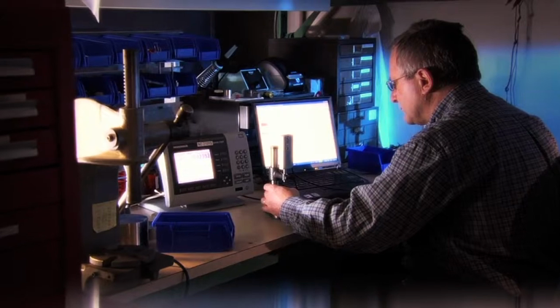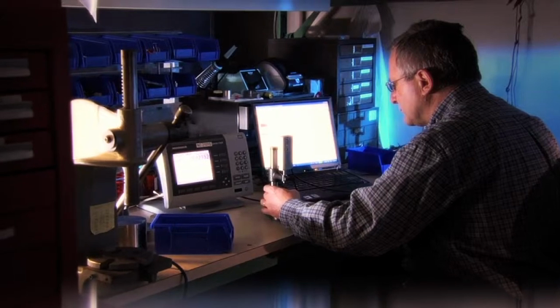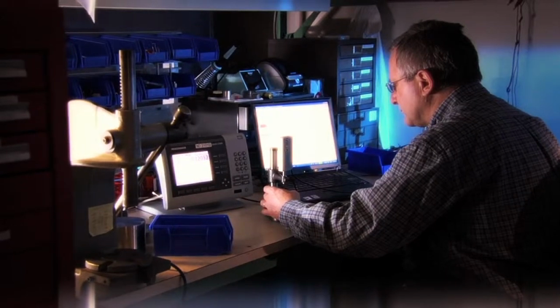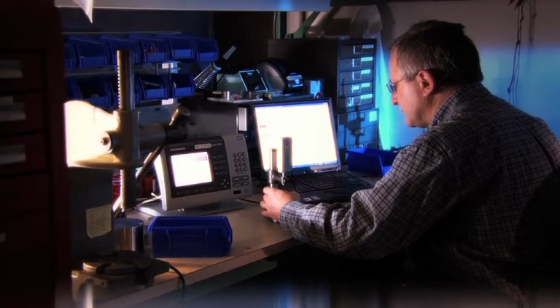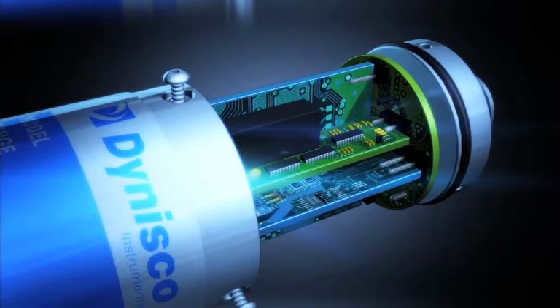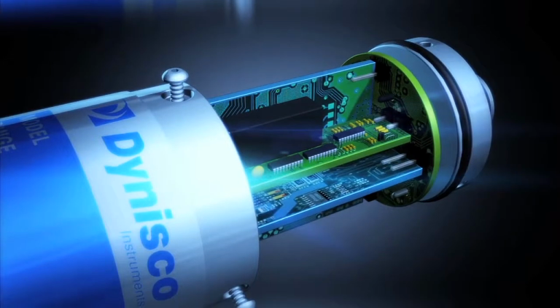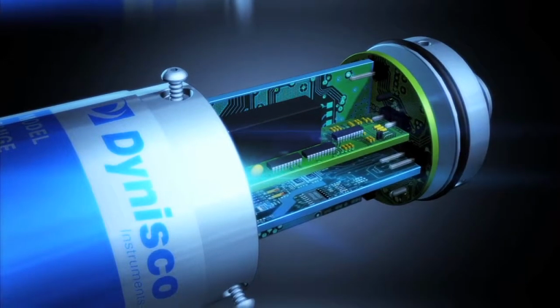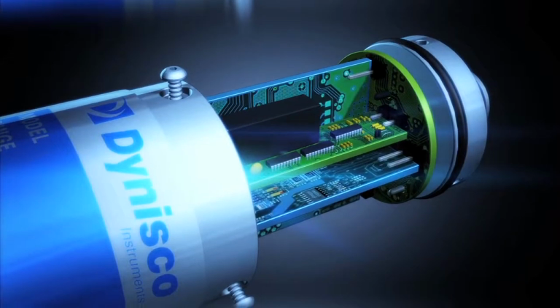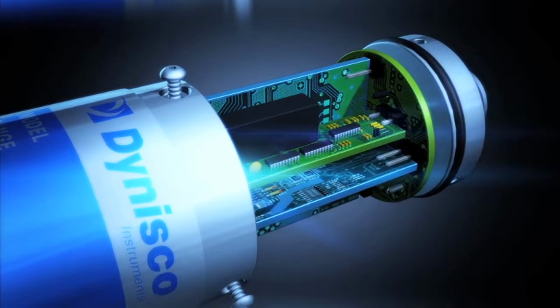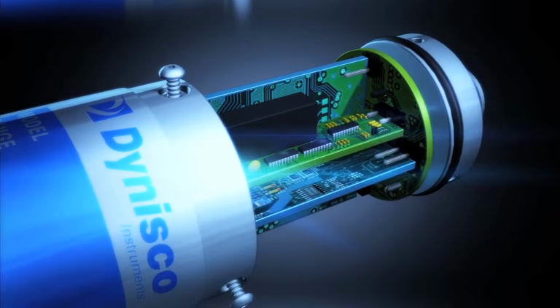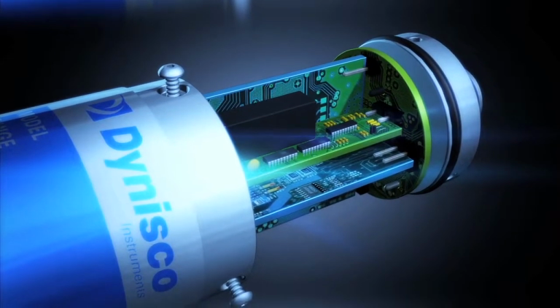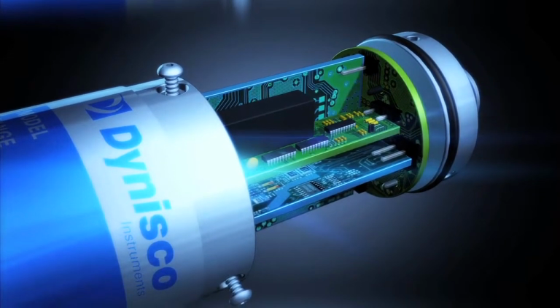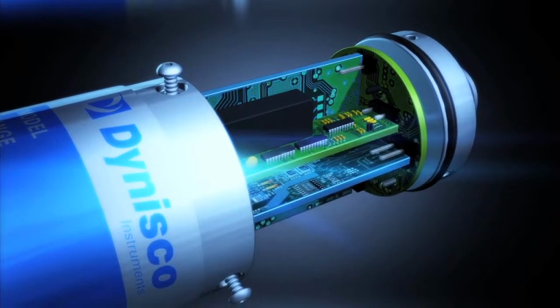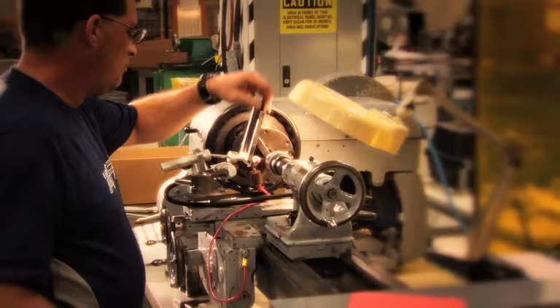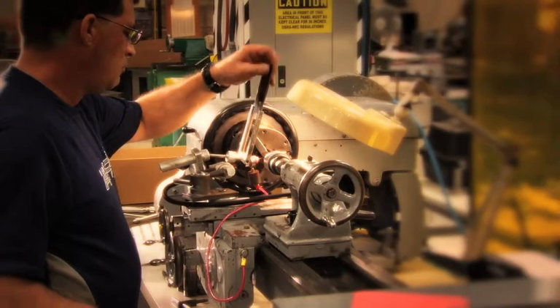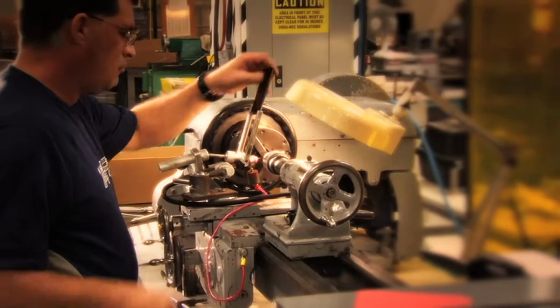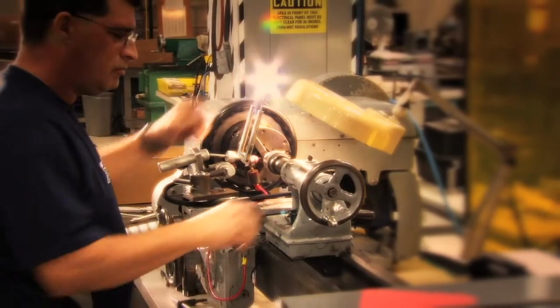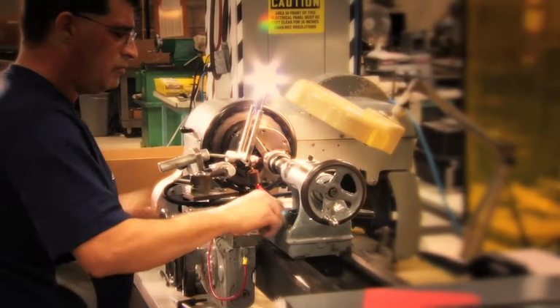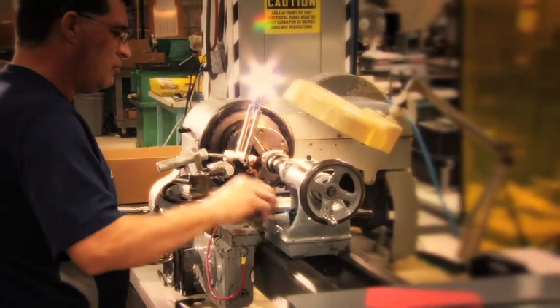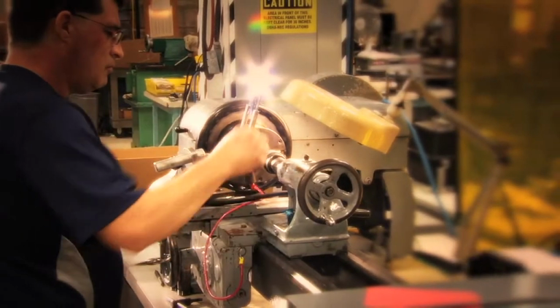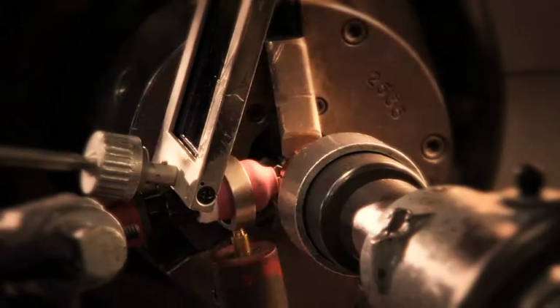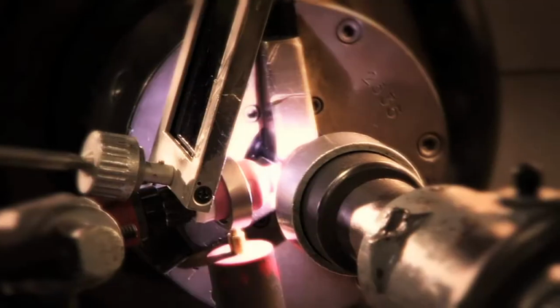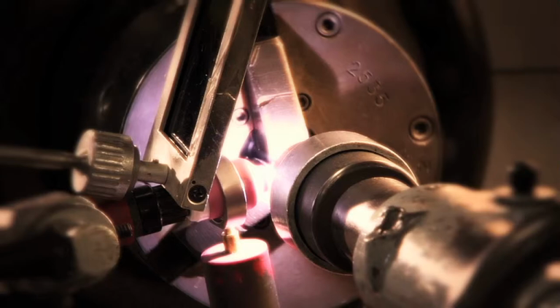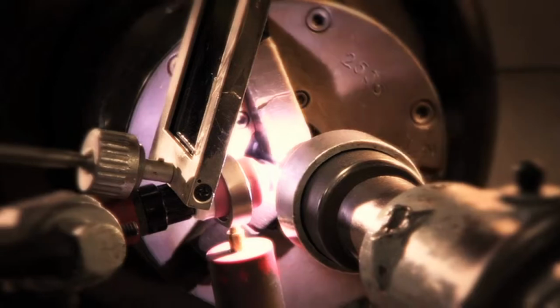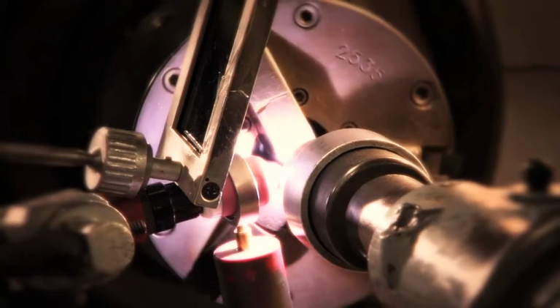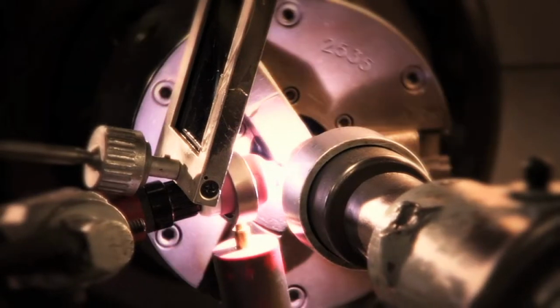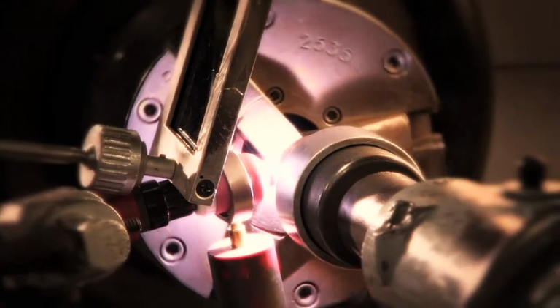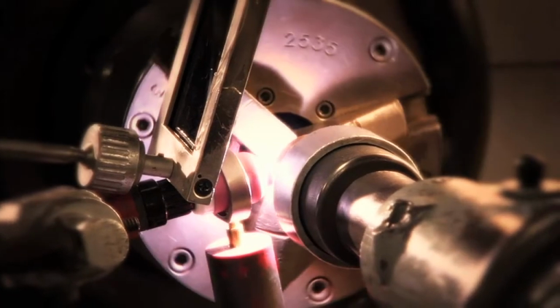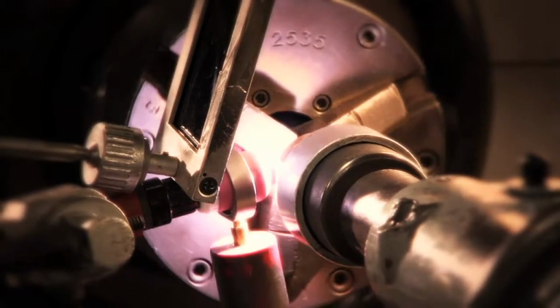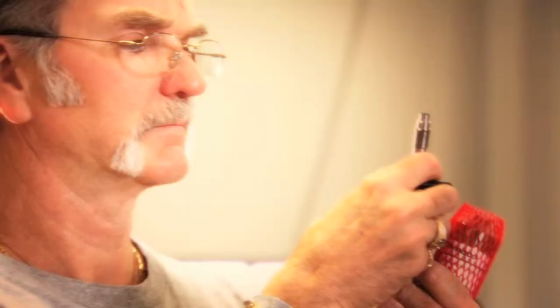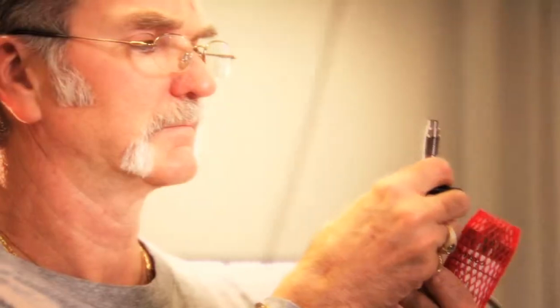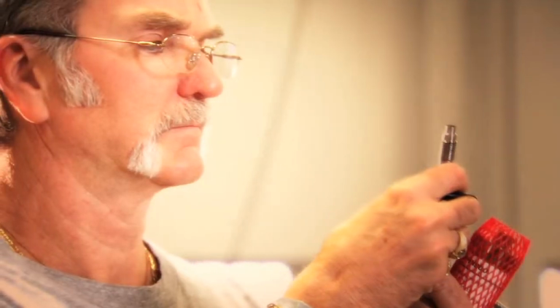Through decades of leadership and innovative engineering solutions, Dynisco sensors, controls, and instruments have proven to offer better control, reduced downtime, minimum scrap, and unmatched reliability.